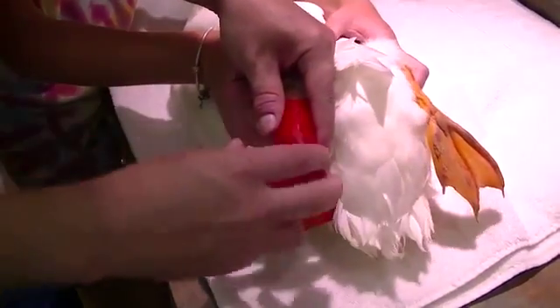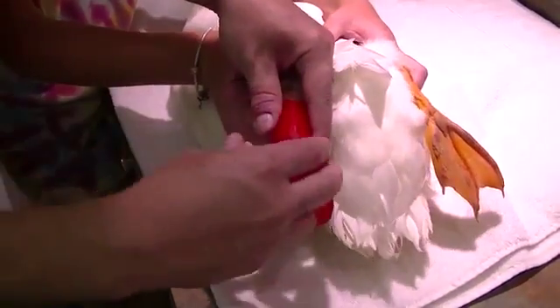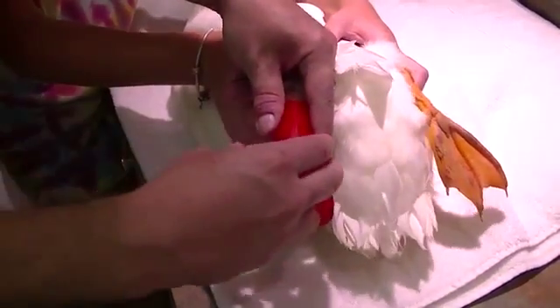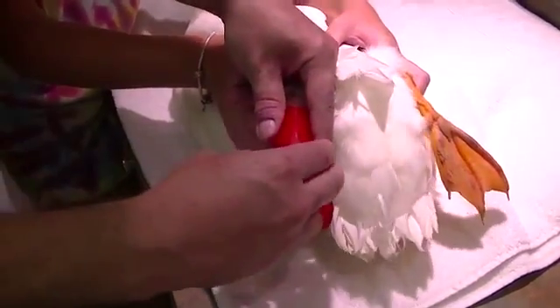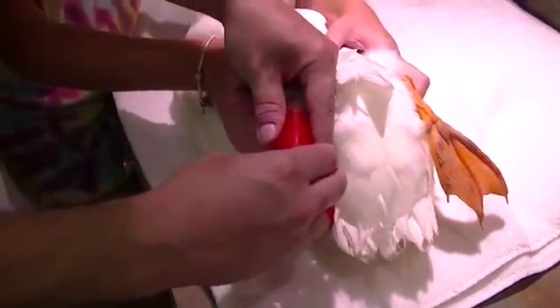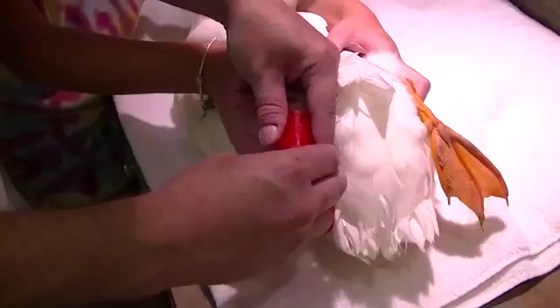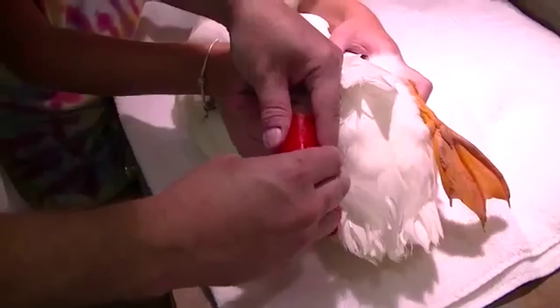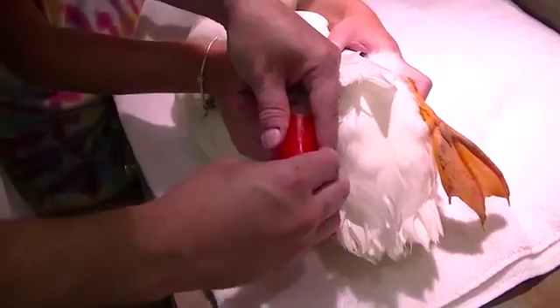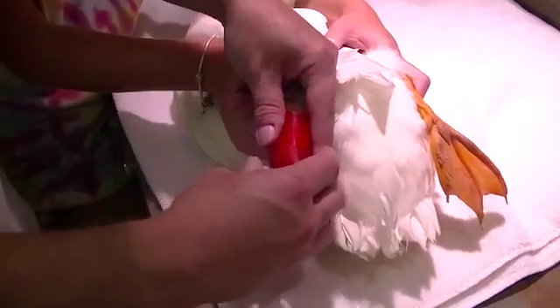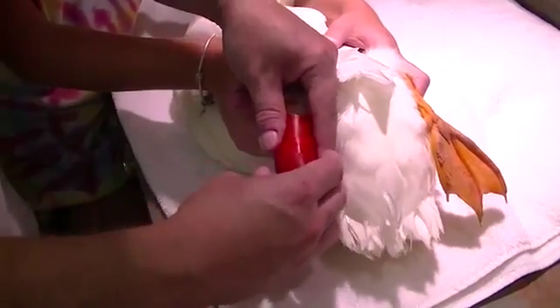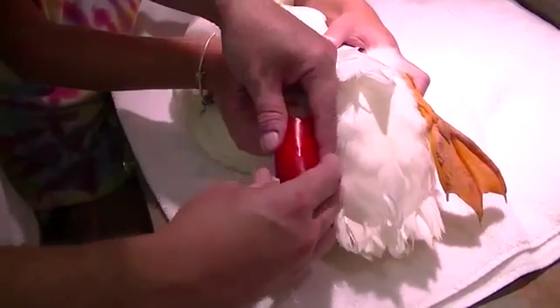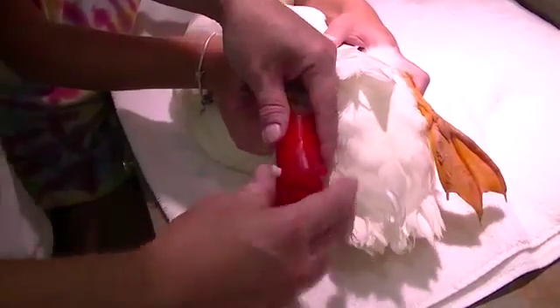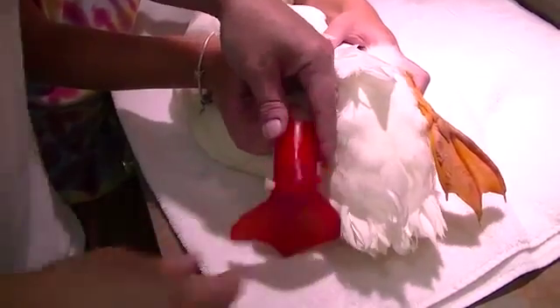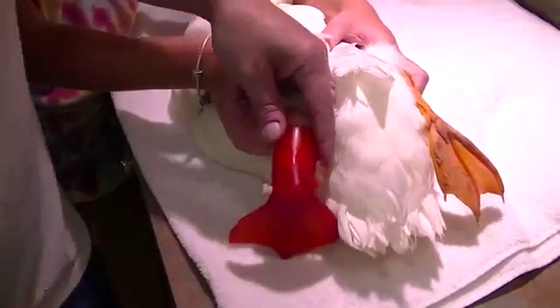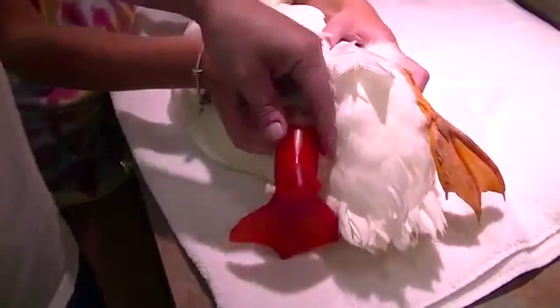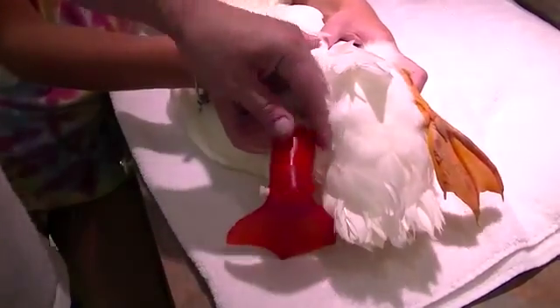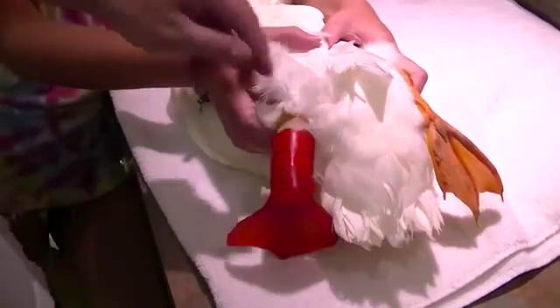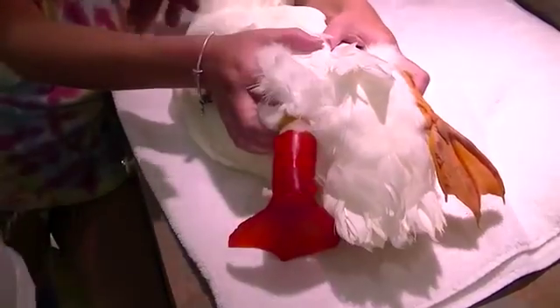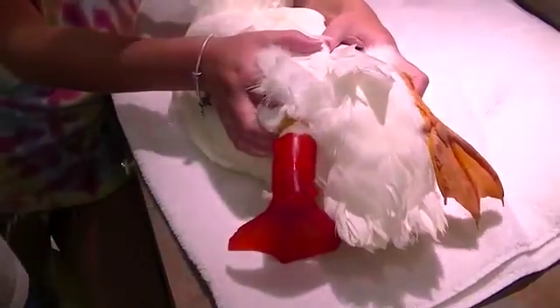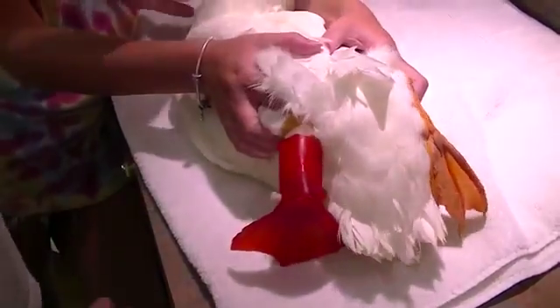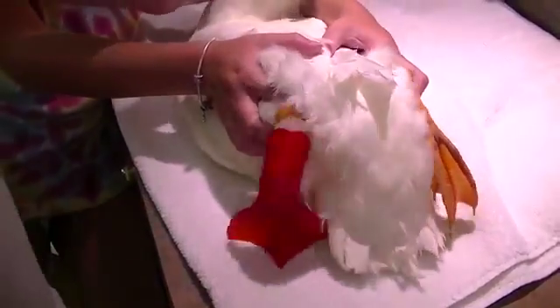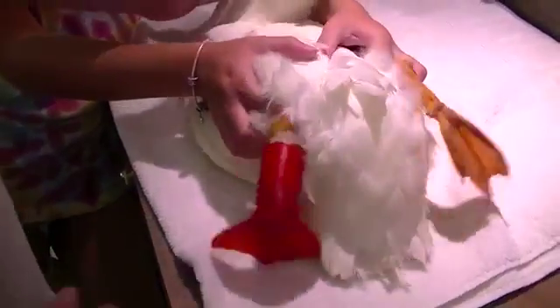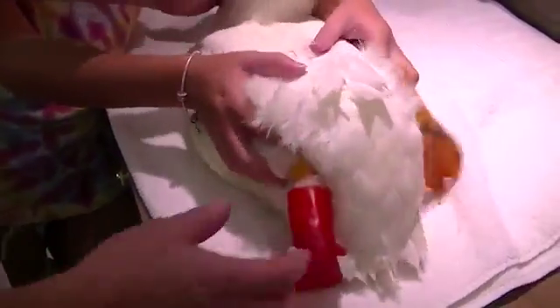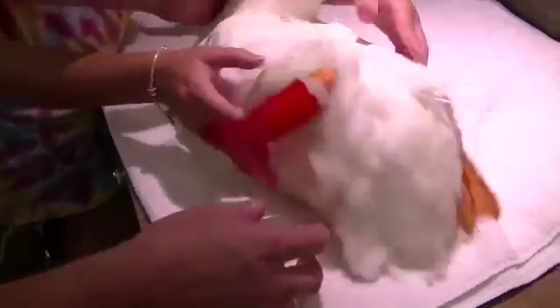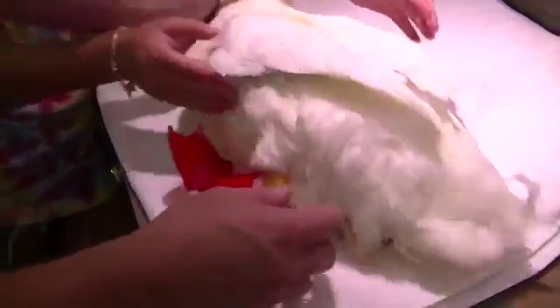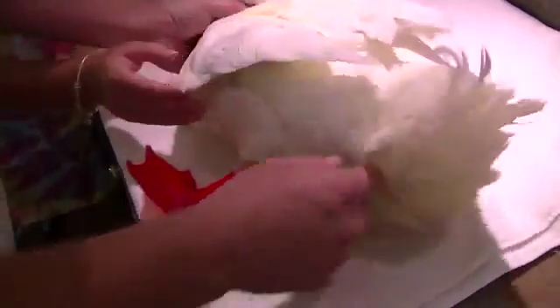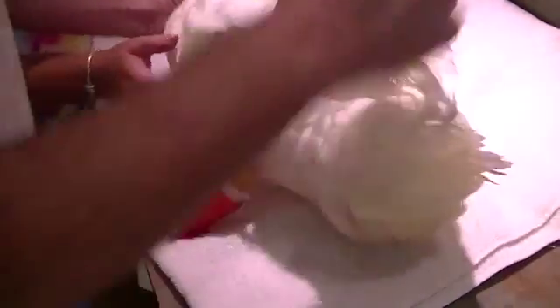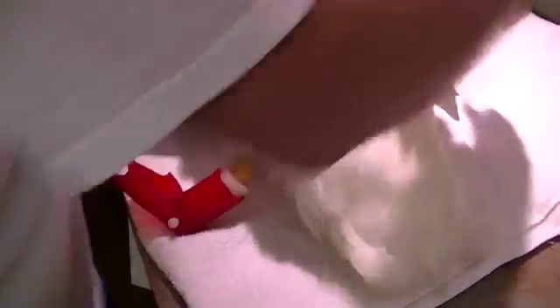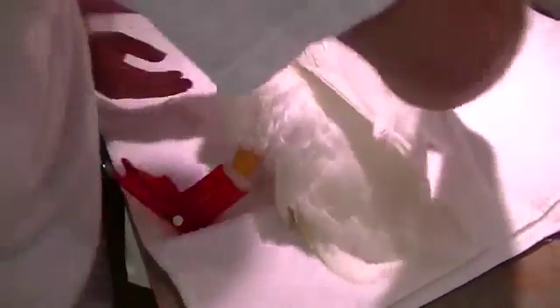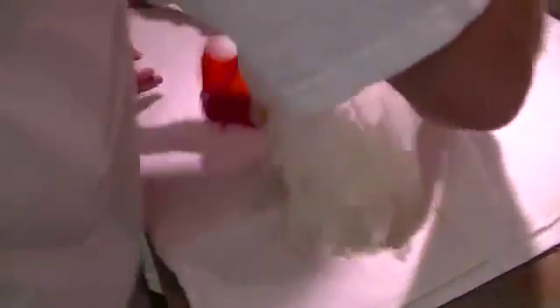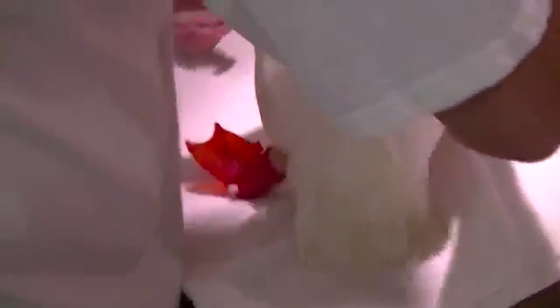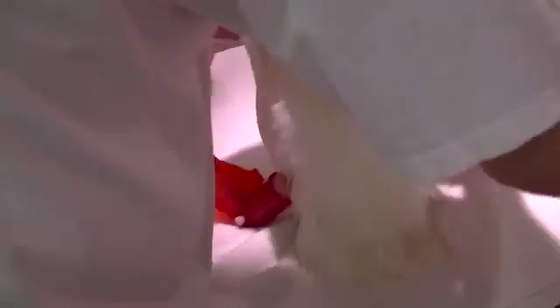Good boy, Buttercut. I'm going to take him outside and give it a try.